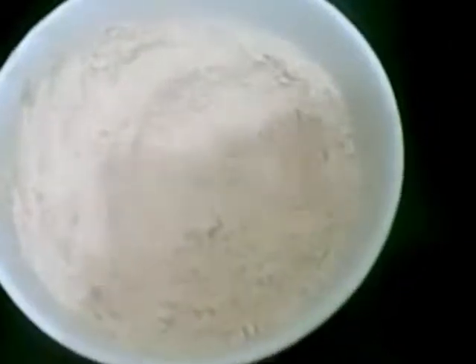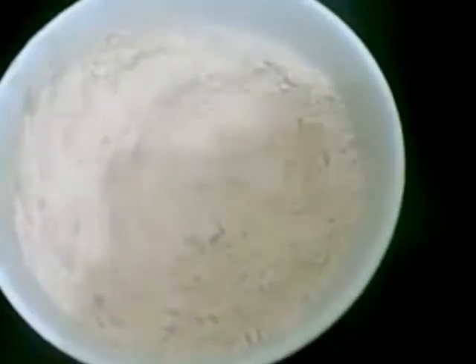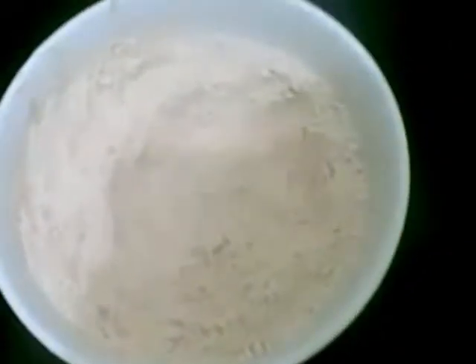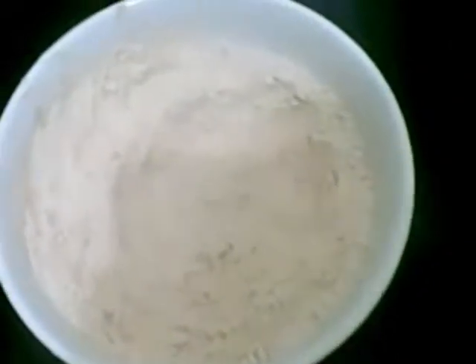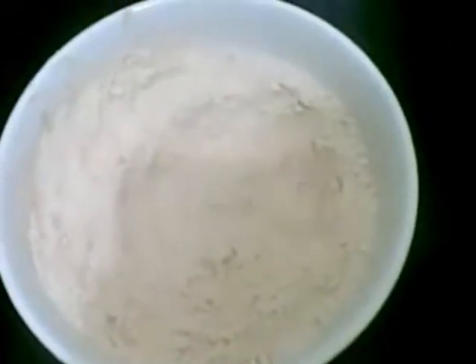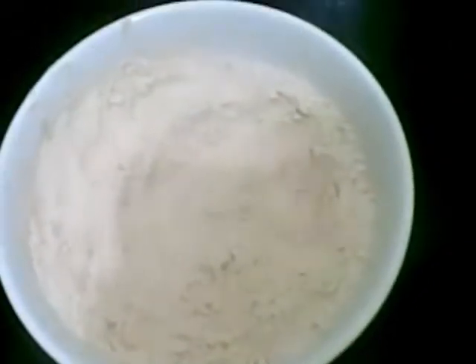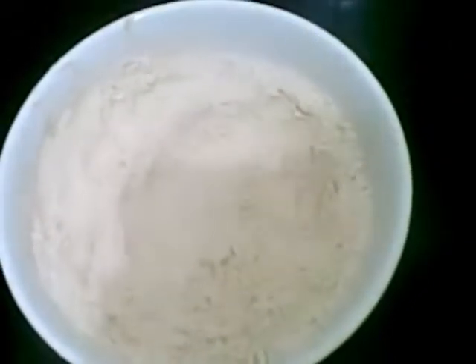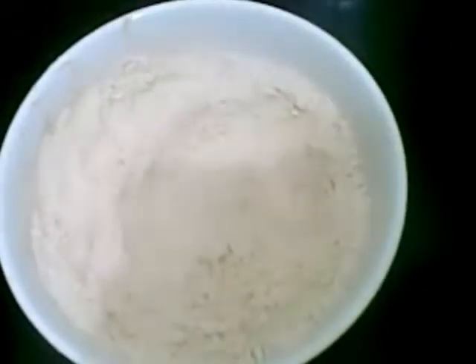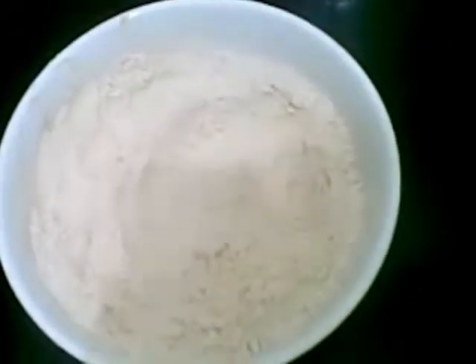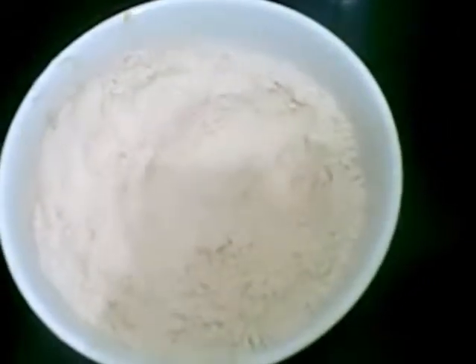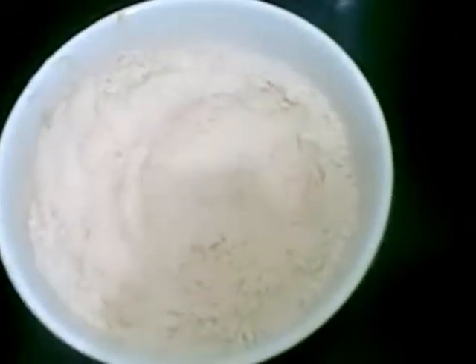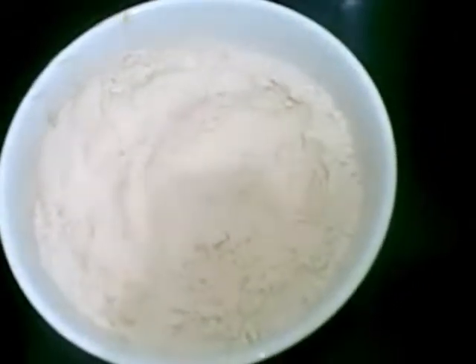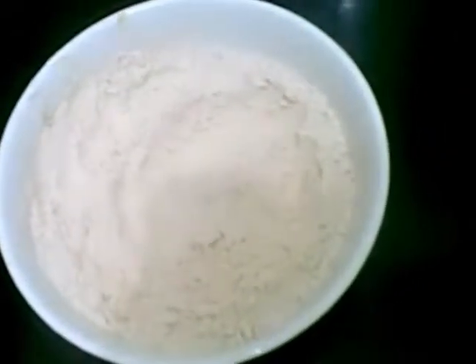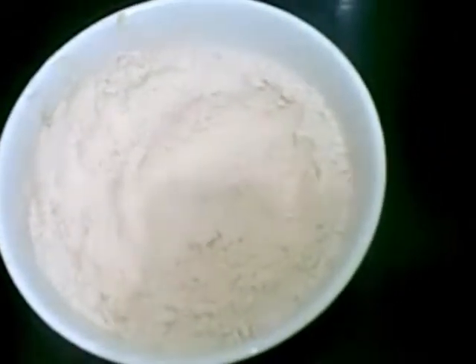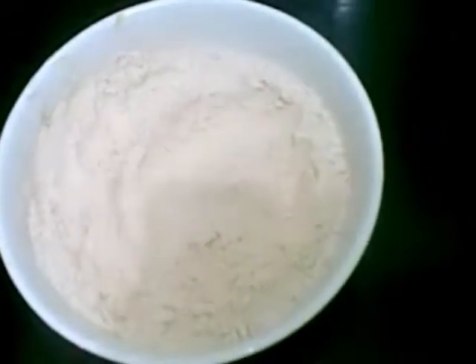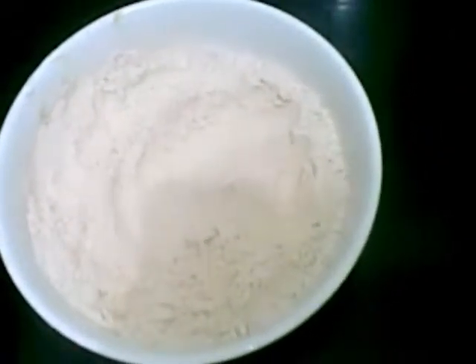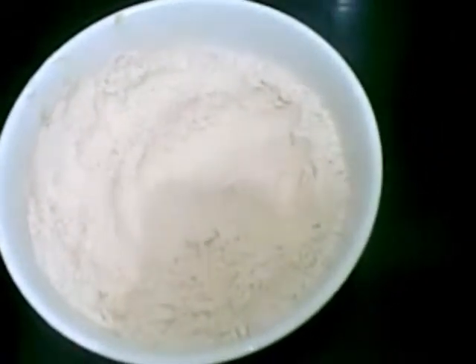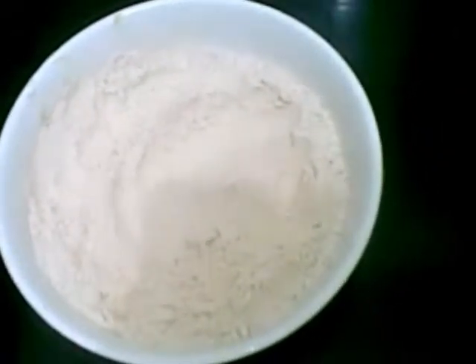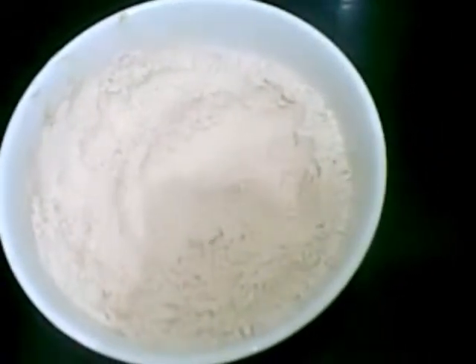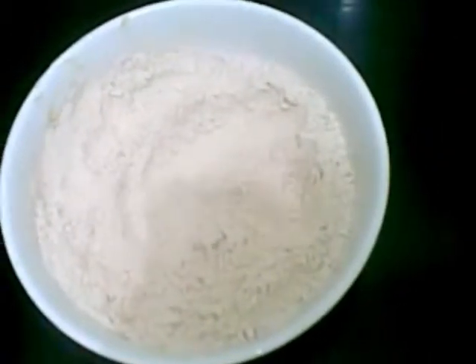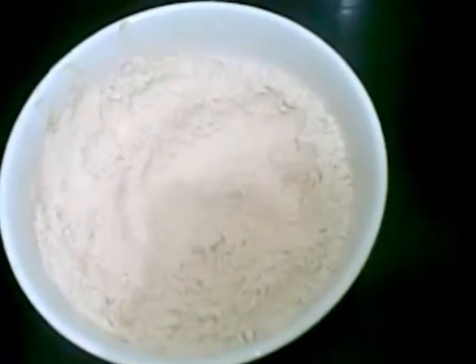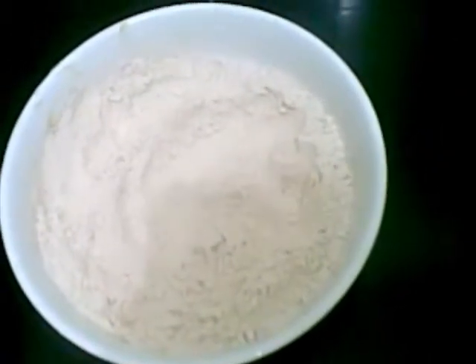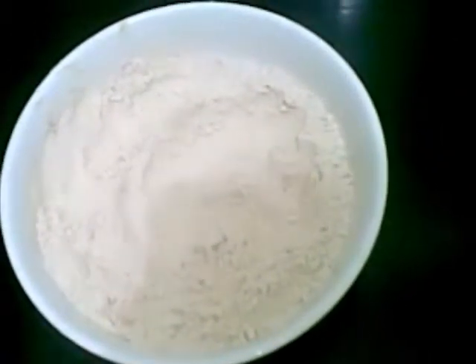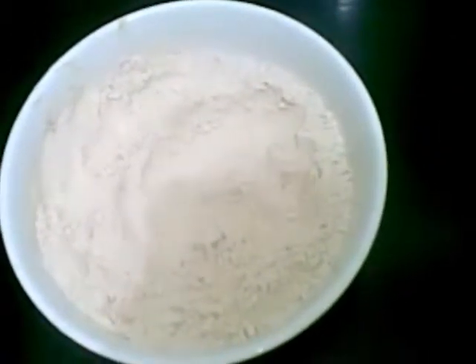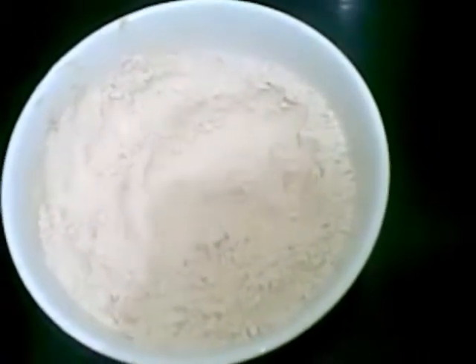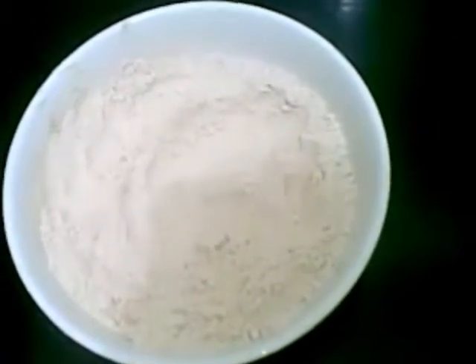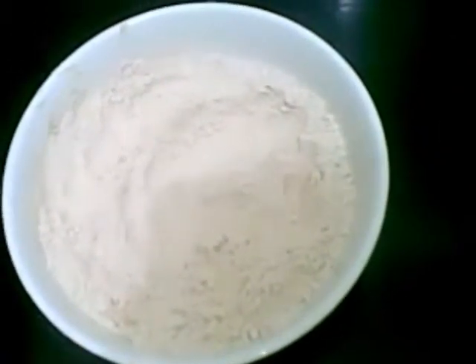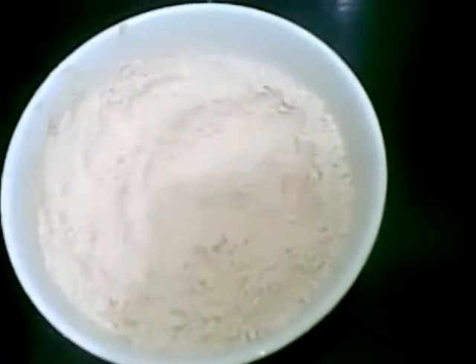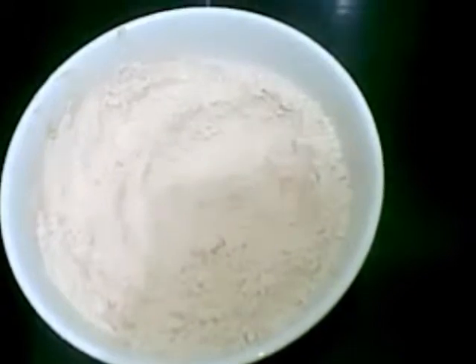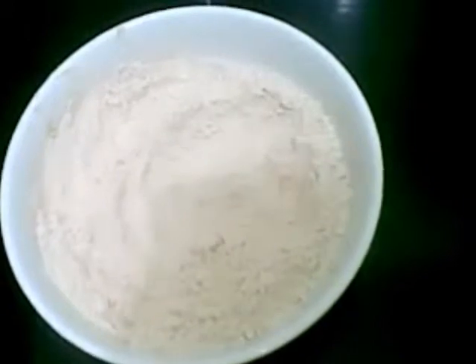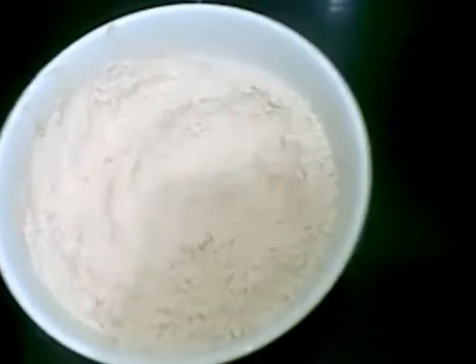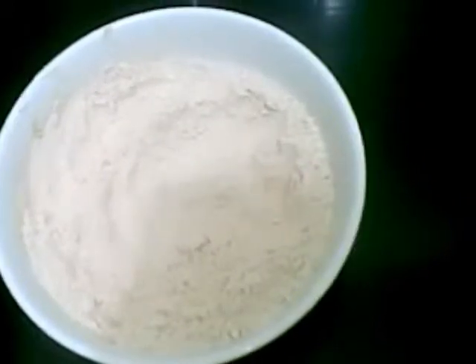Hello and welcome. Today I am going to show you how to make fried puris.